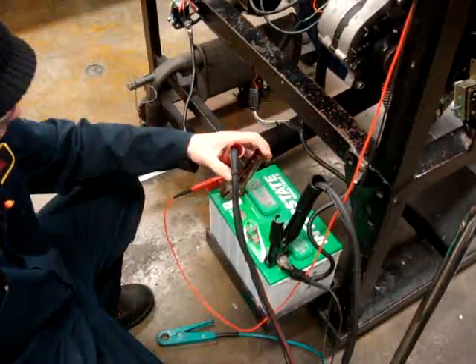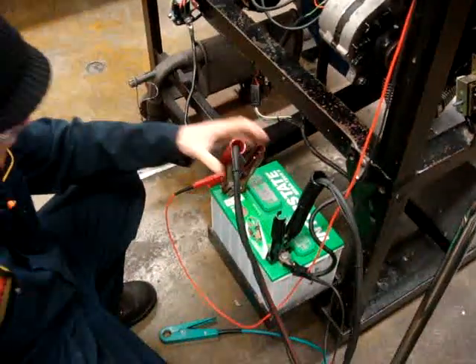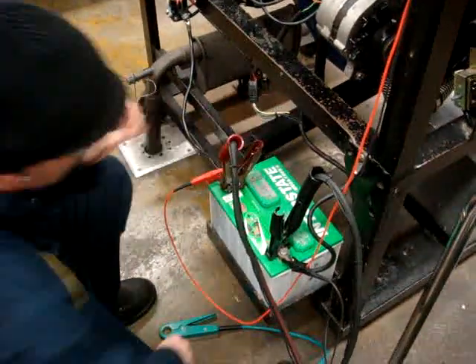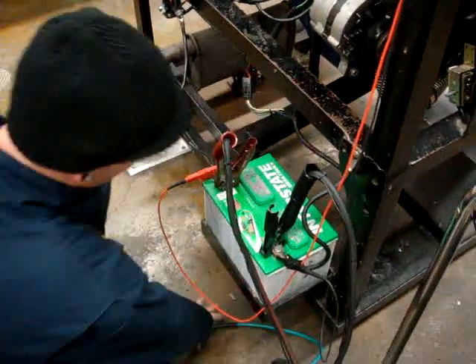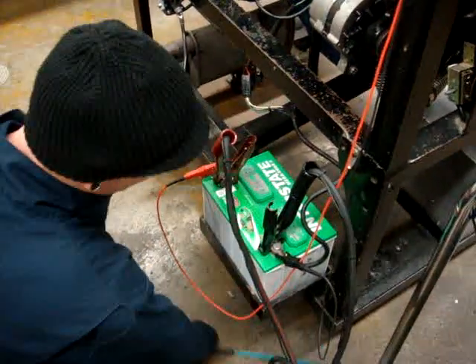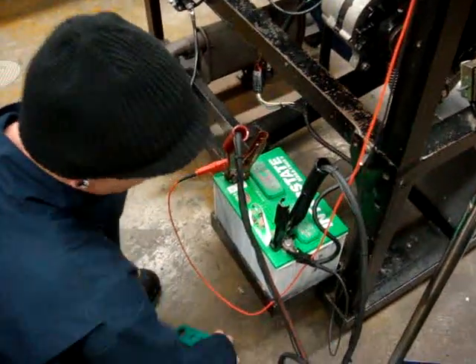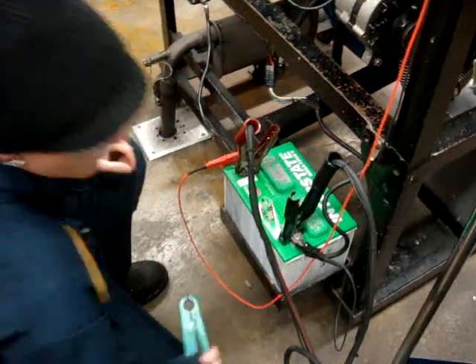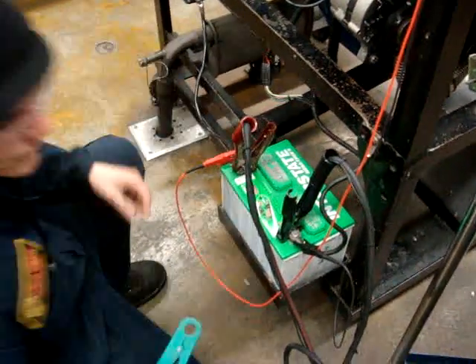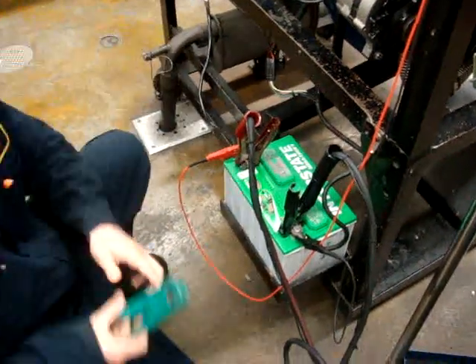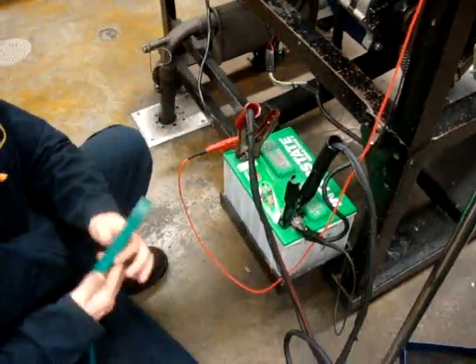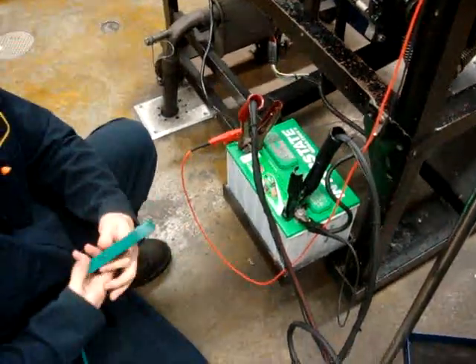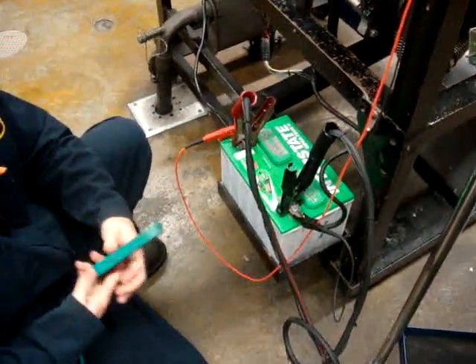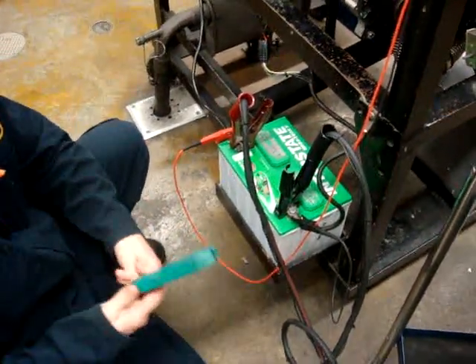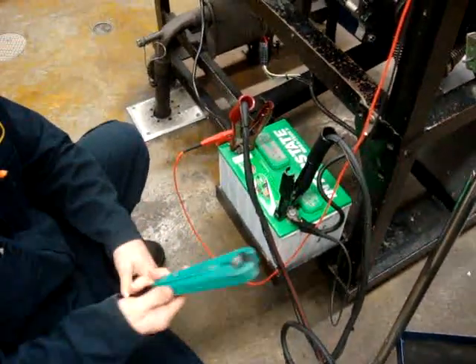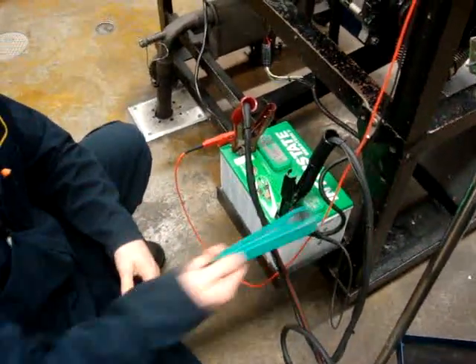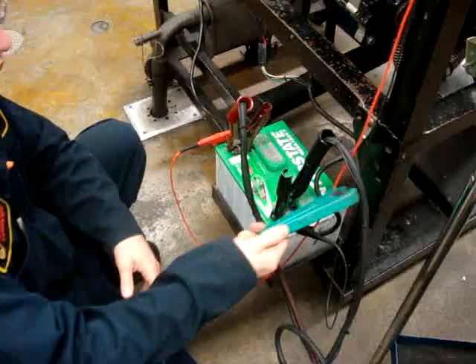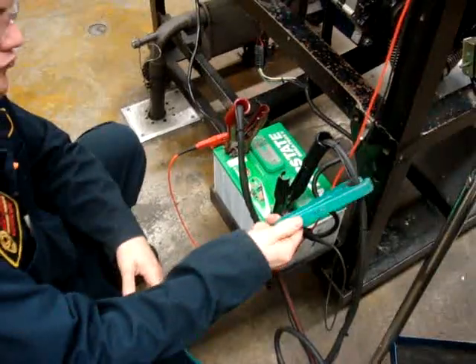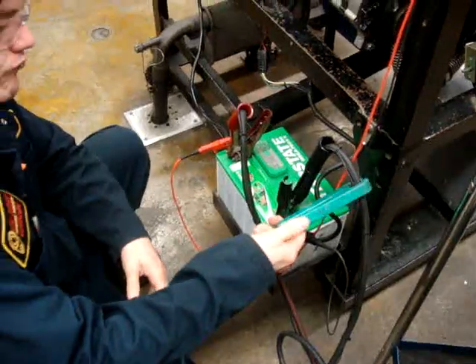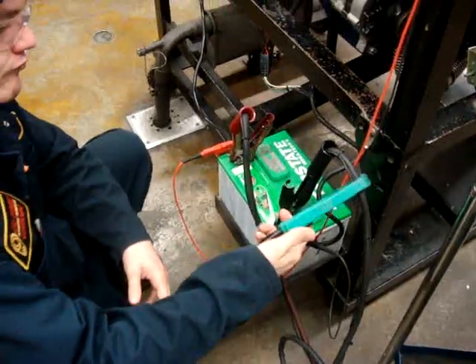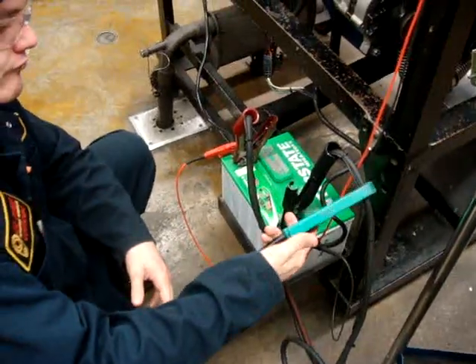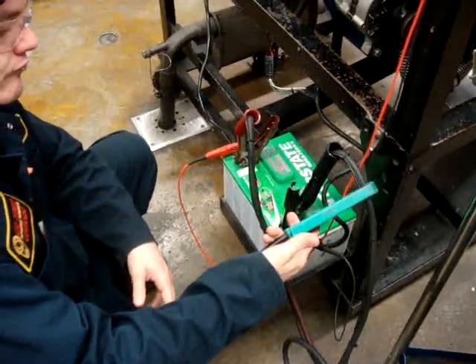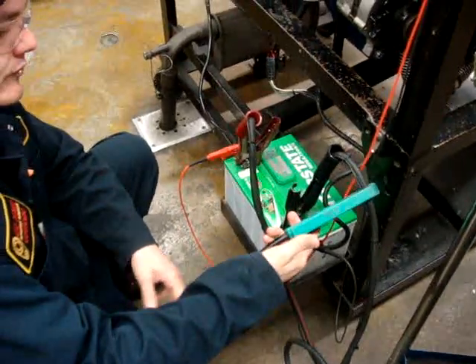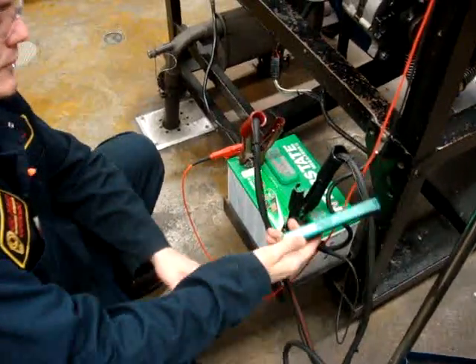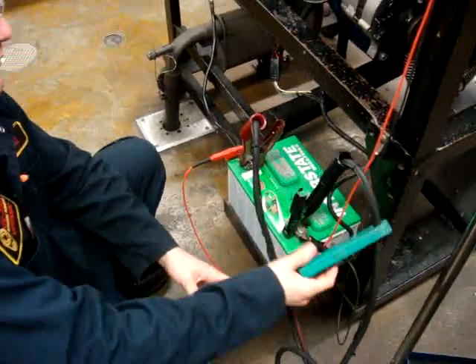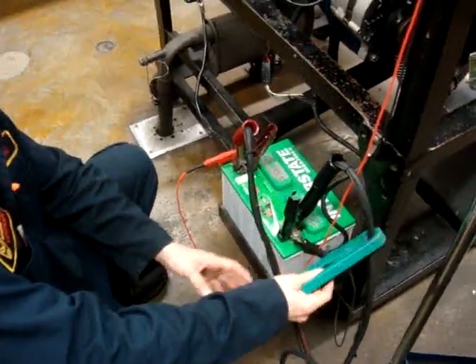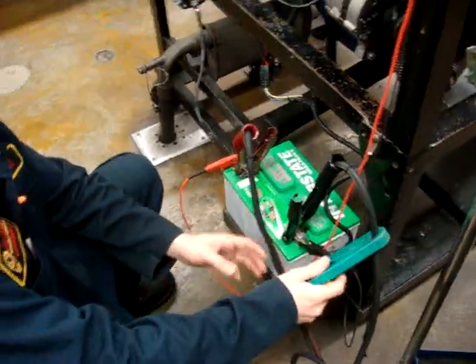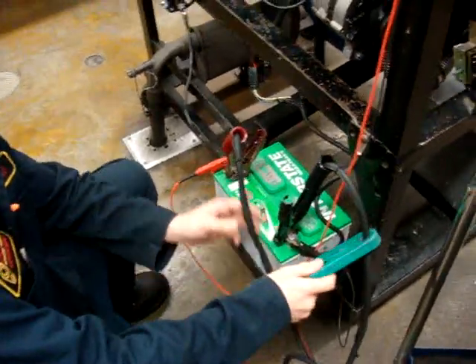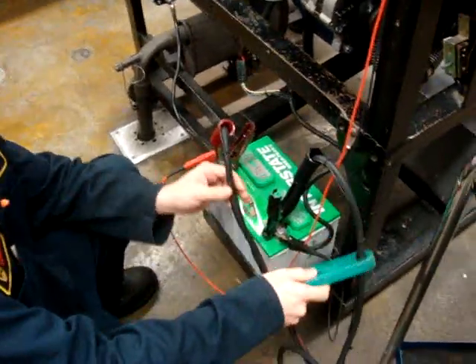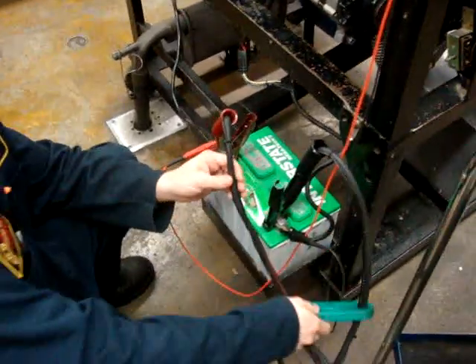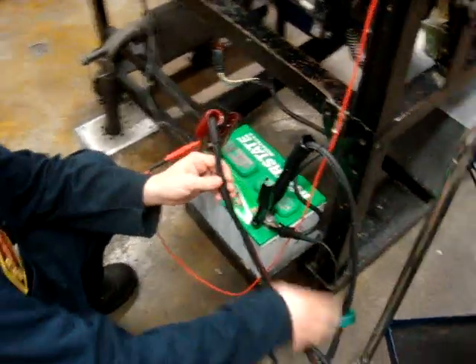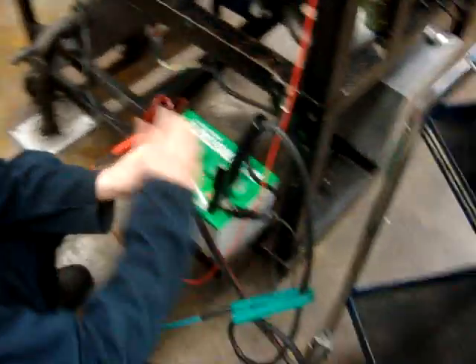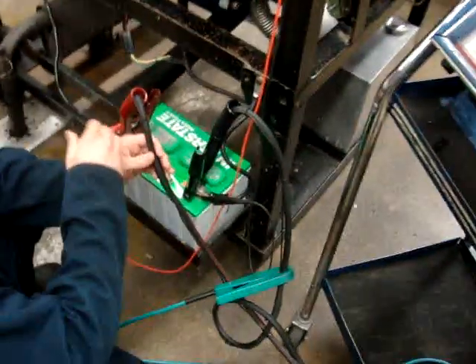Now we're going to get our amp clamp and we're going to go ahead and clip it onto either one of the cables coming from the VAT40 to the battery.